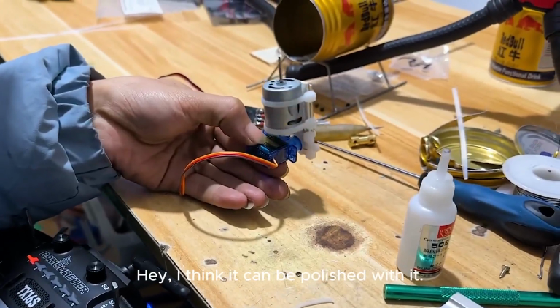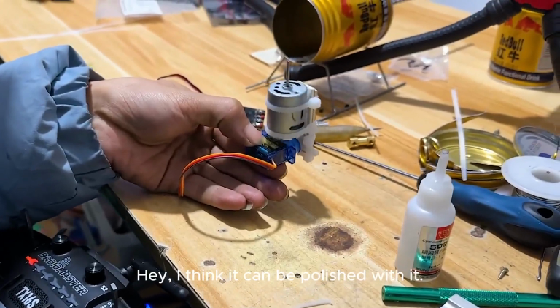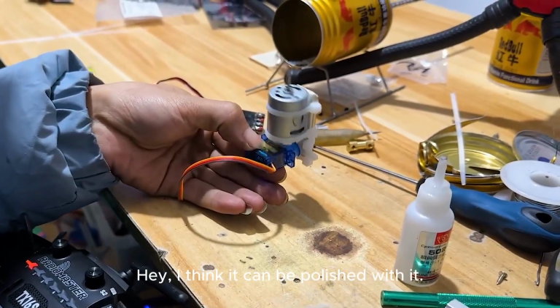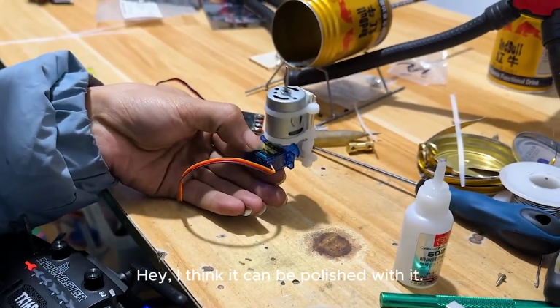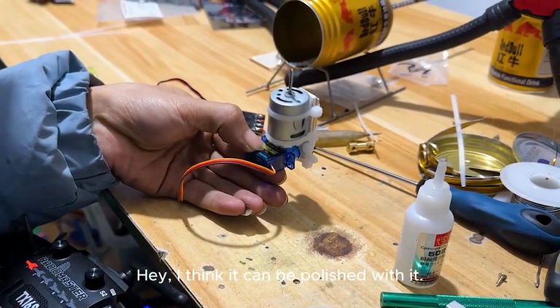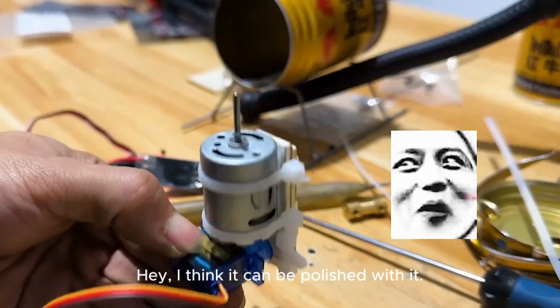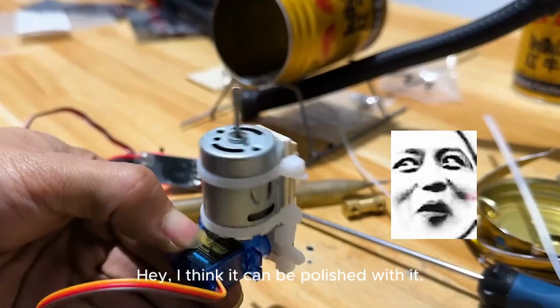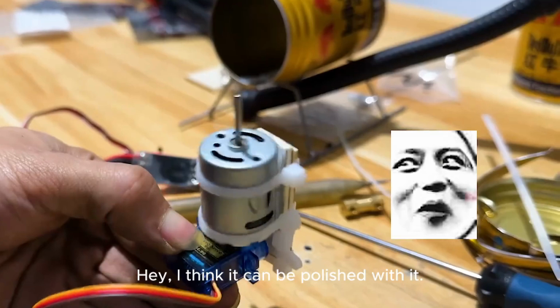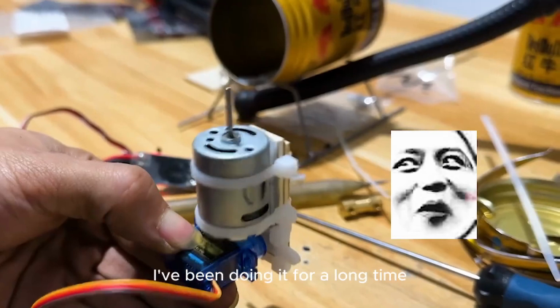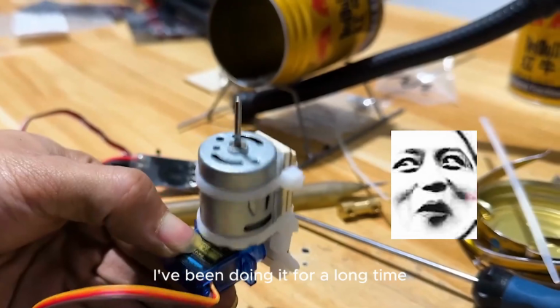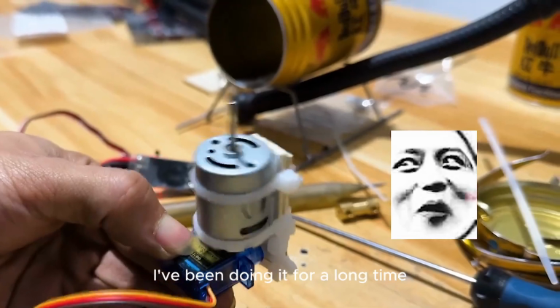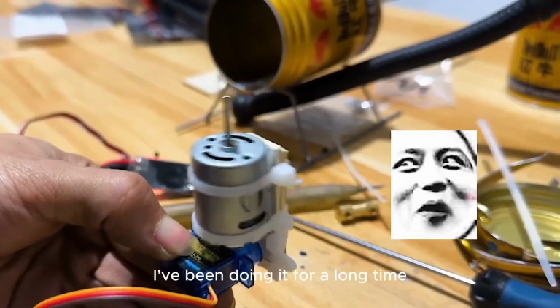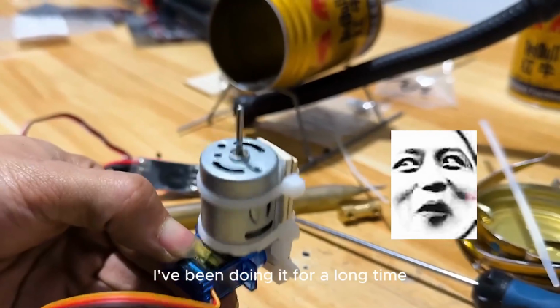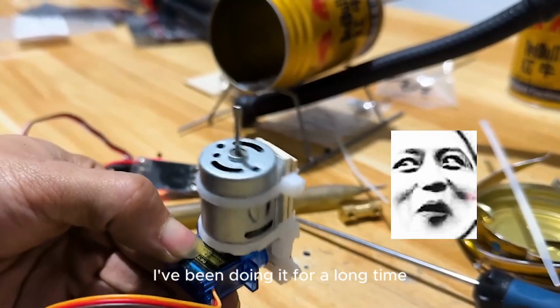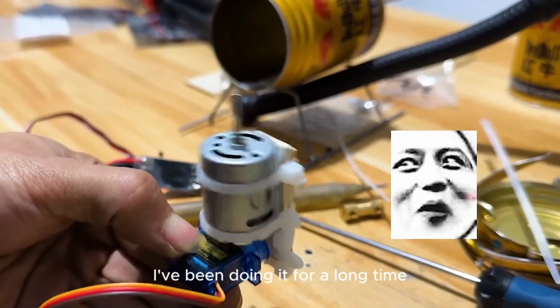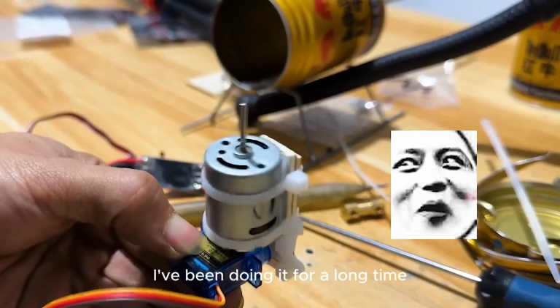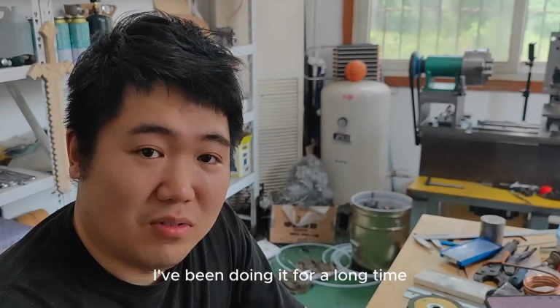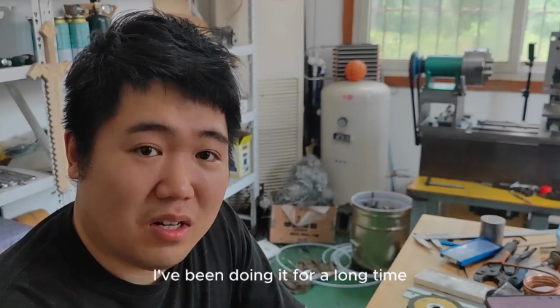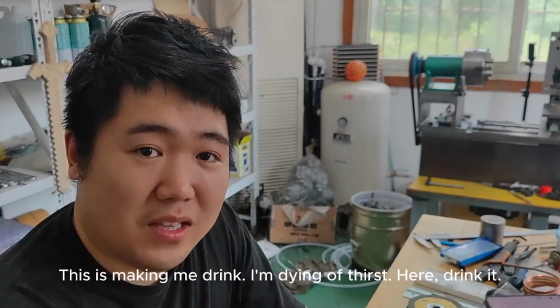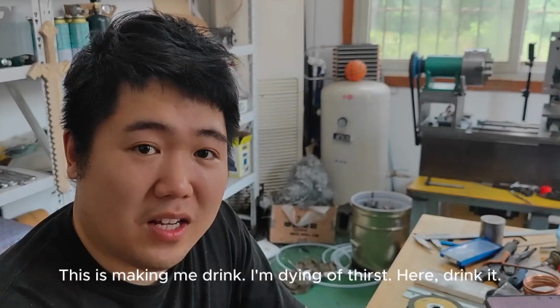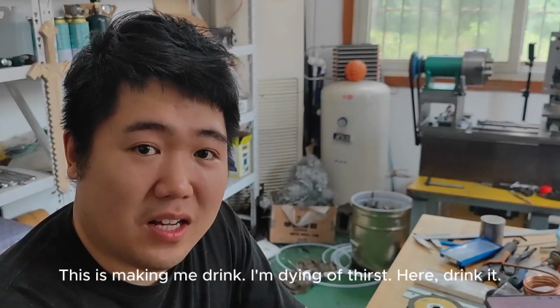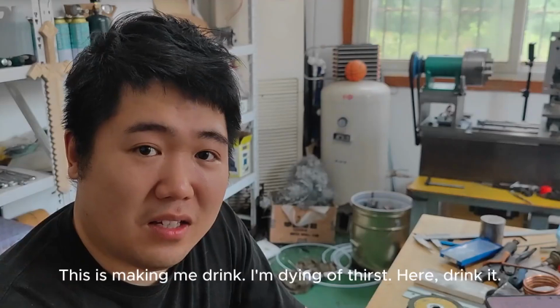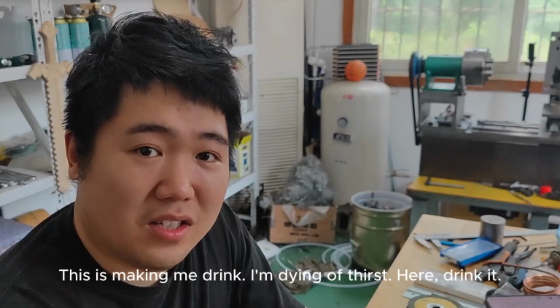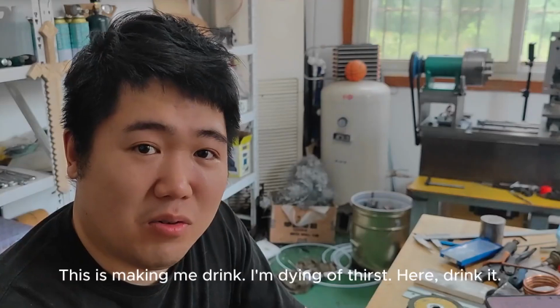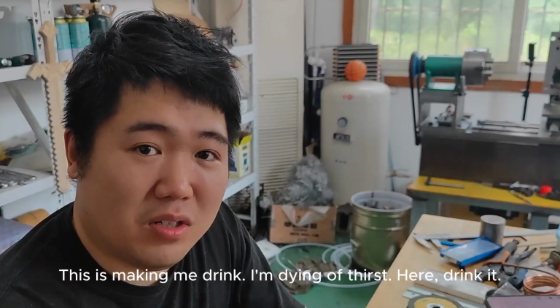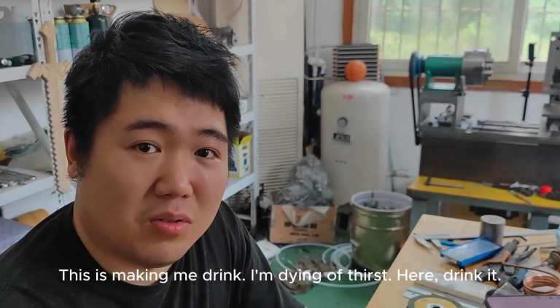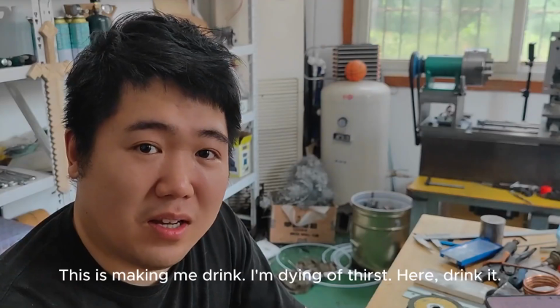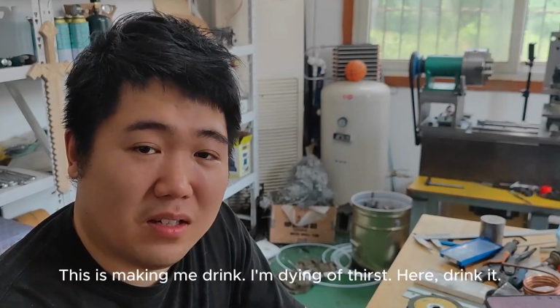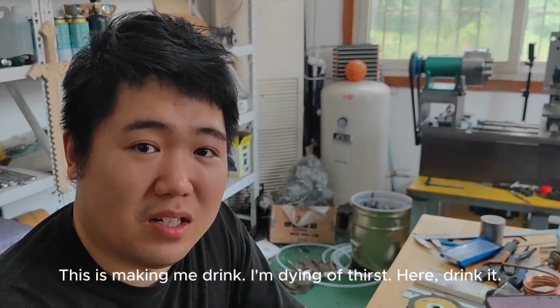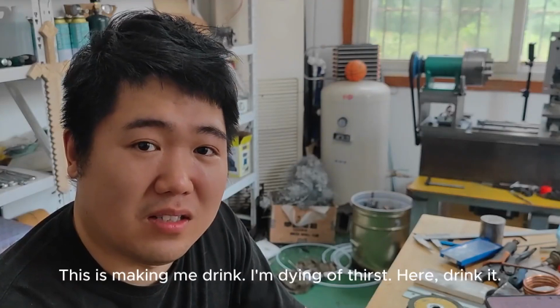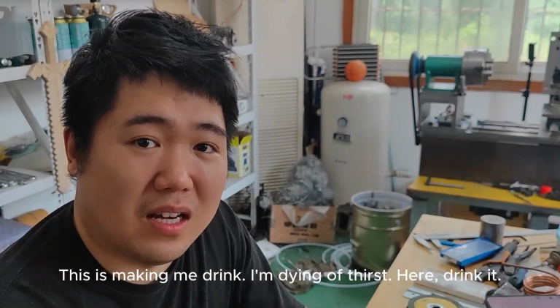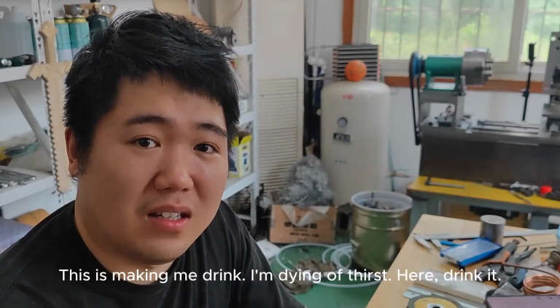I think it can be polished up. I've been working on this for a long time — it's making me thirsty.